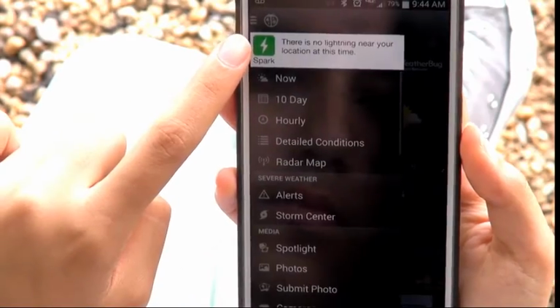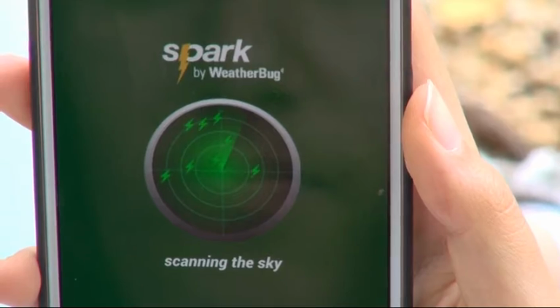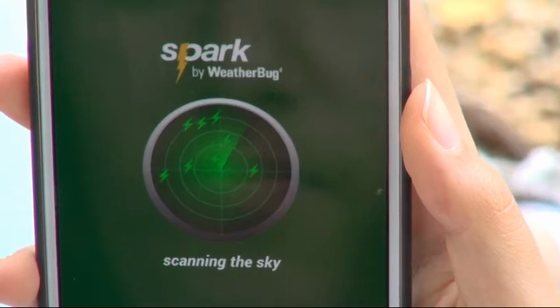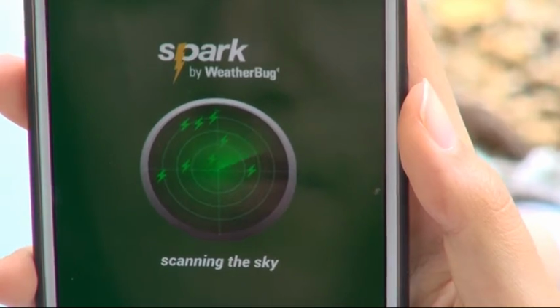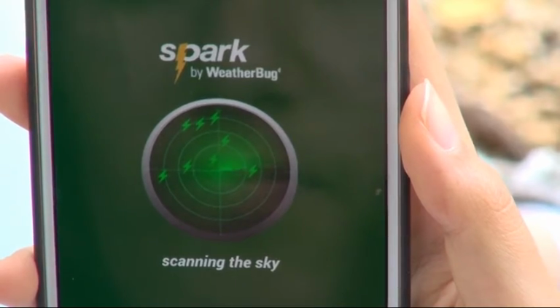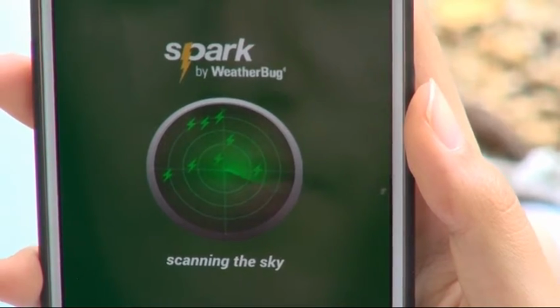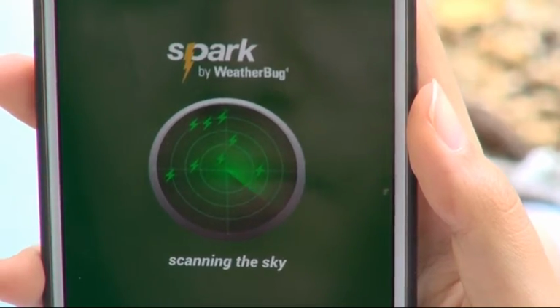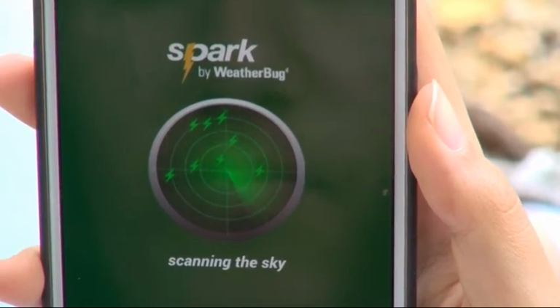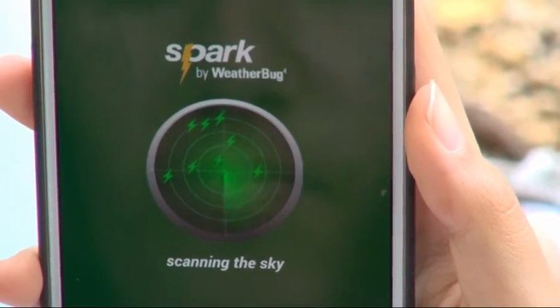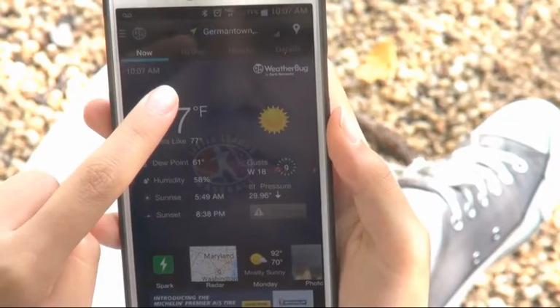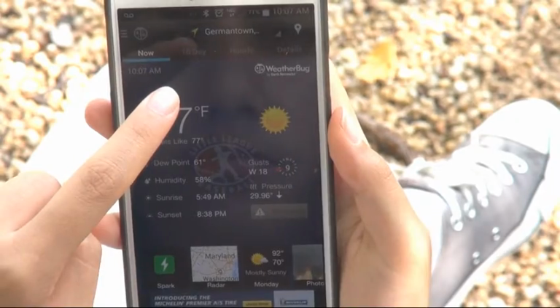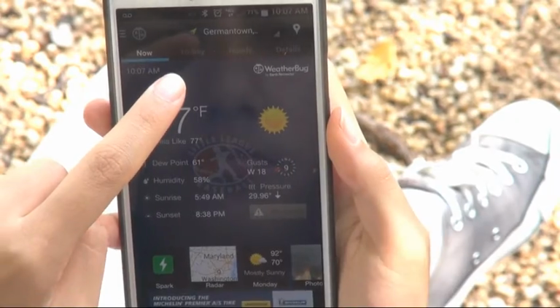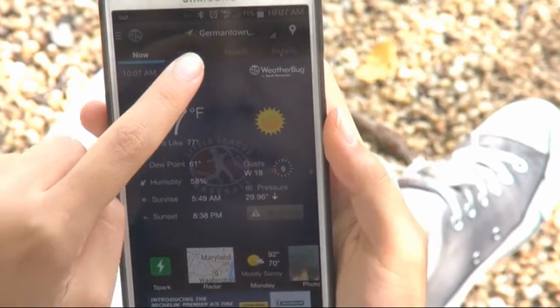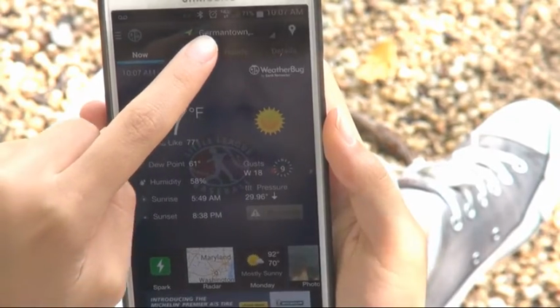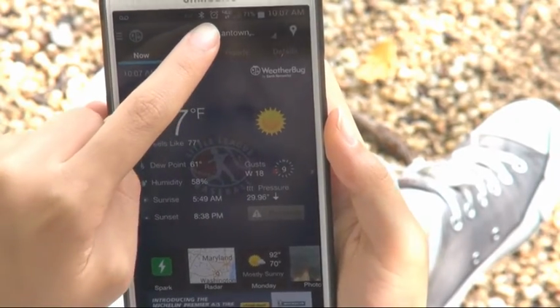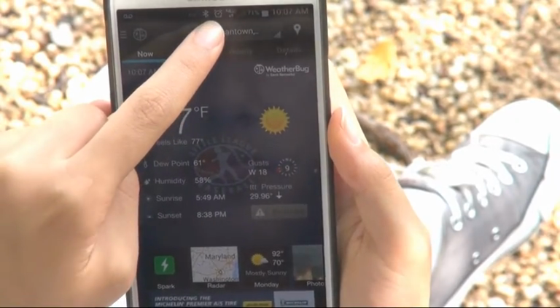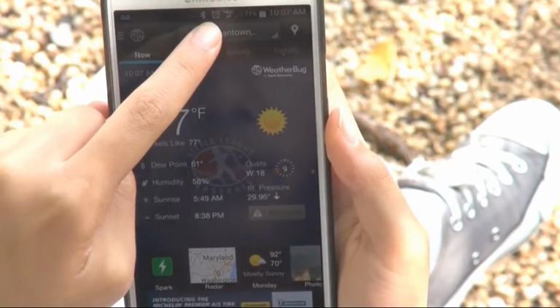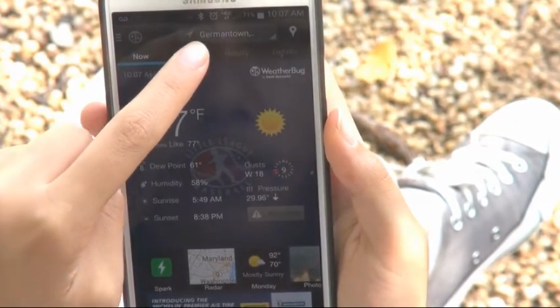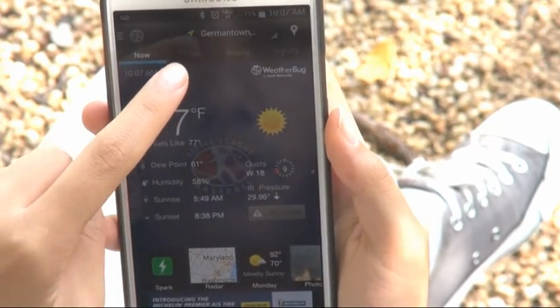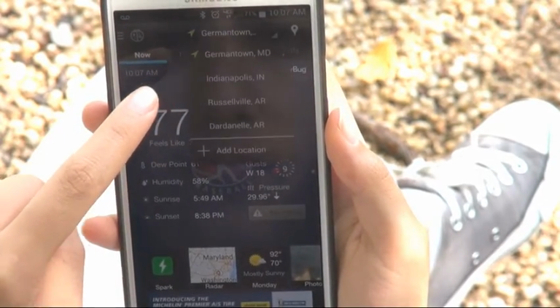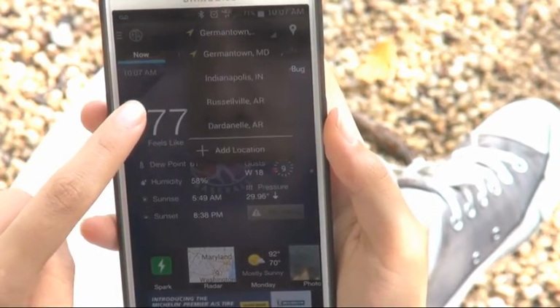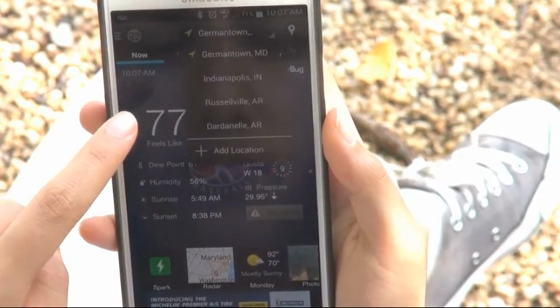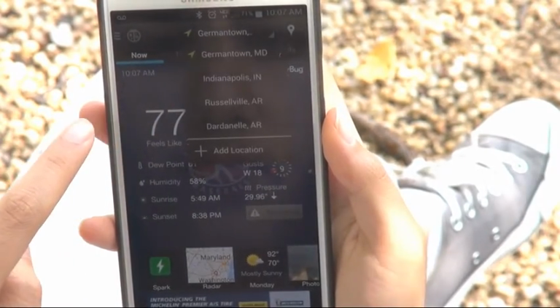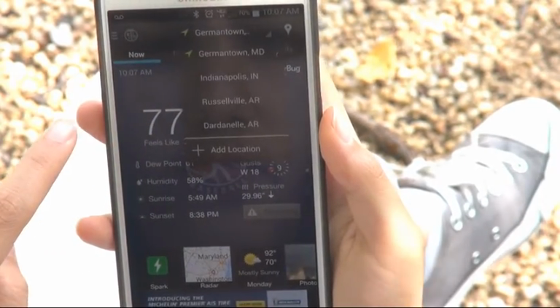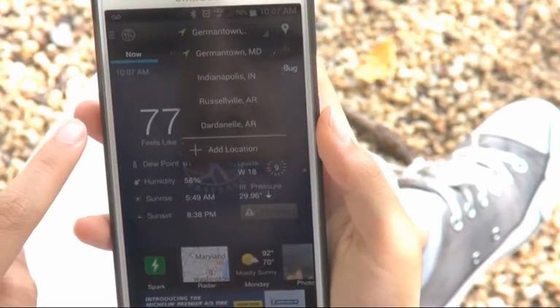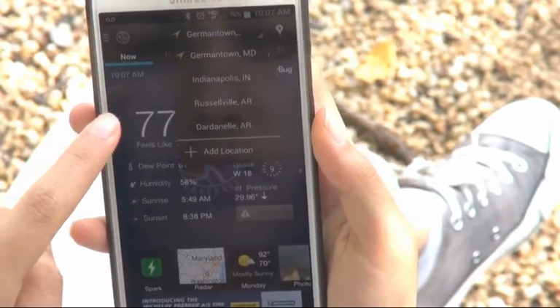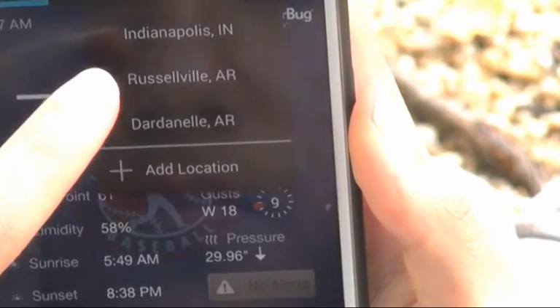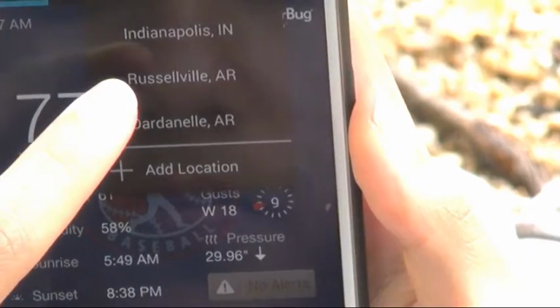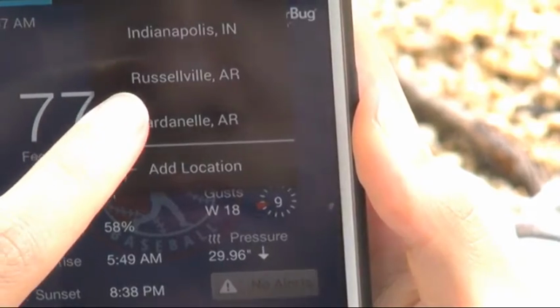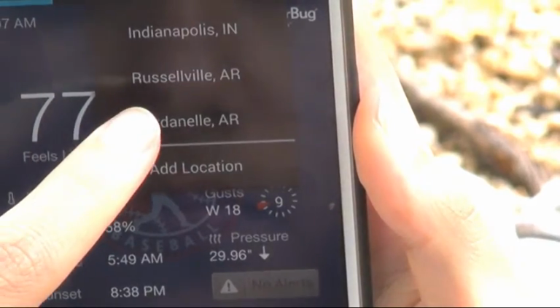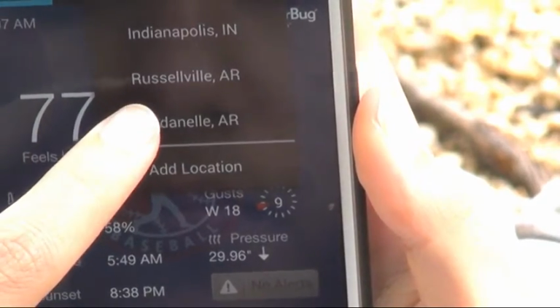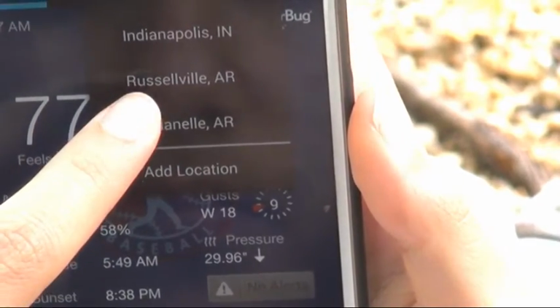To check Spark for a saved location, touch the location name at the top and pick the place you want to check.